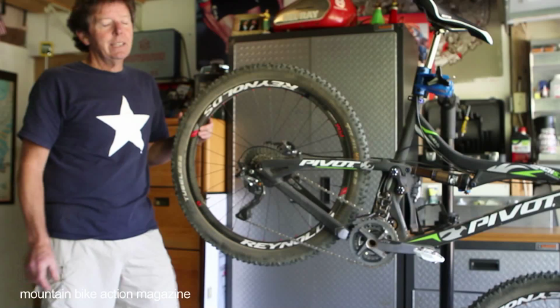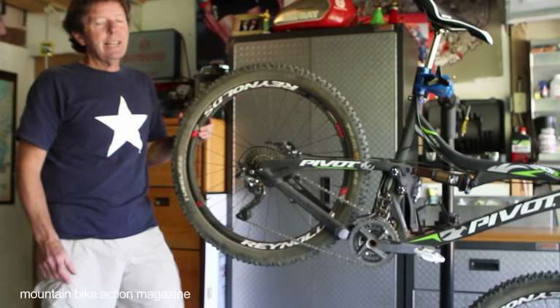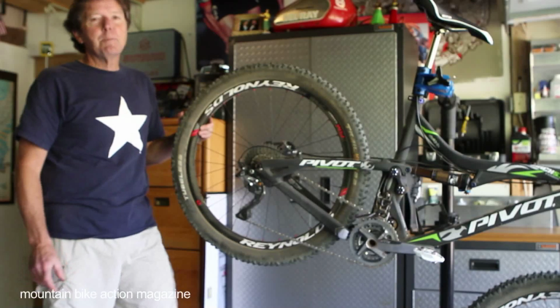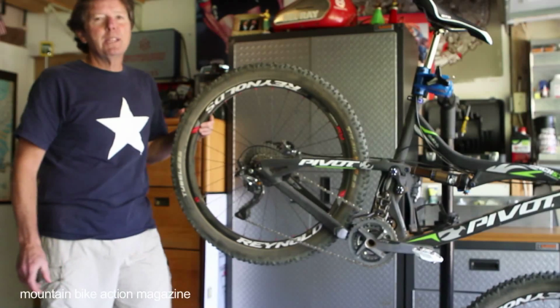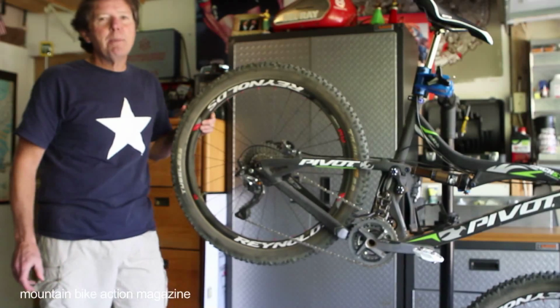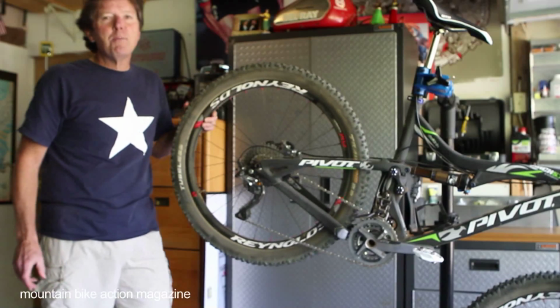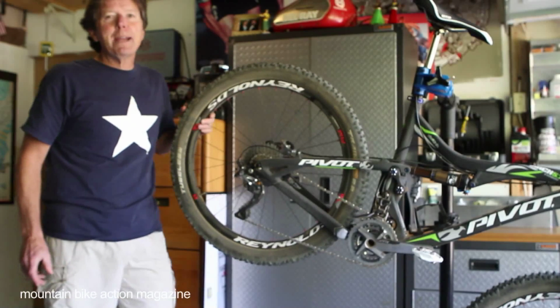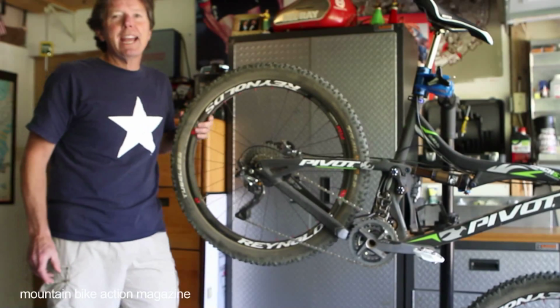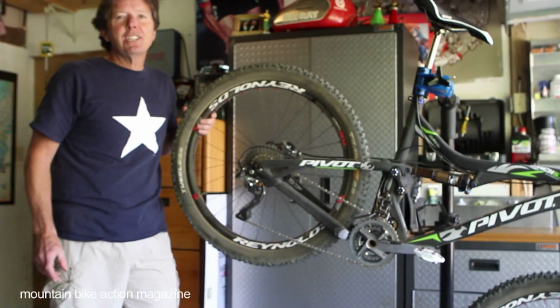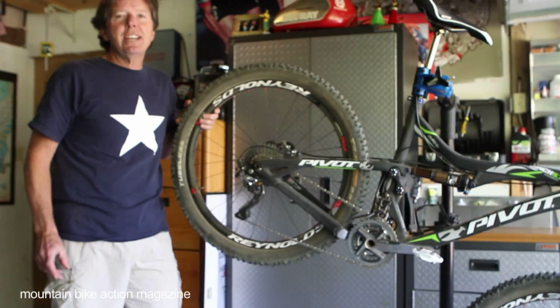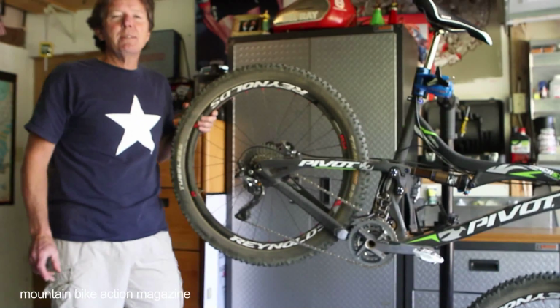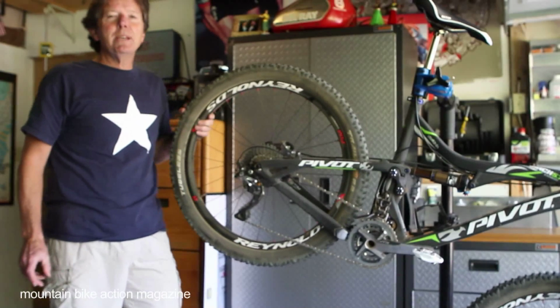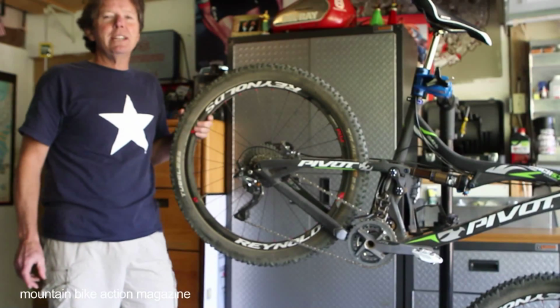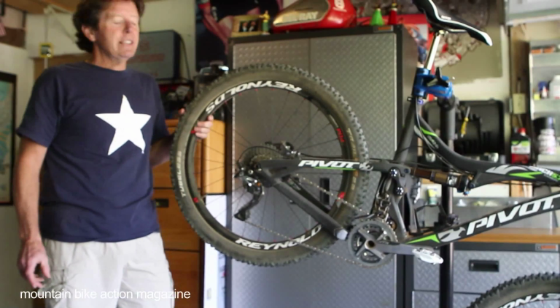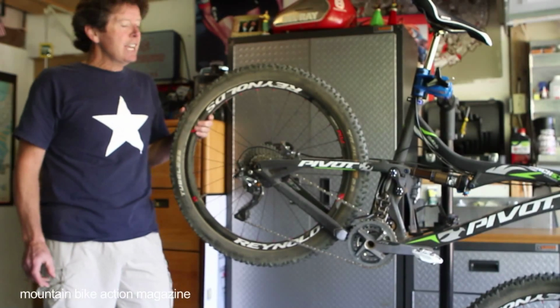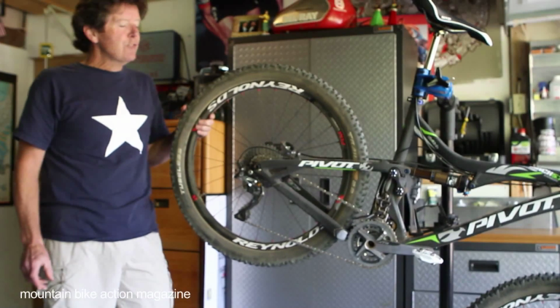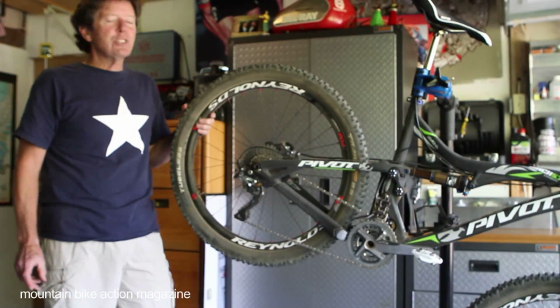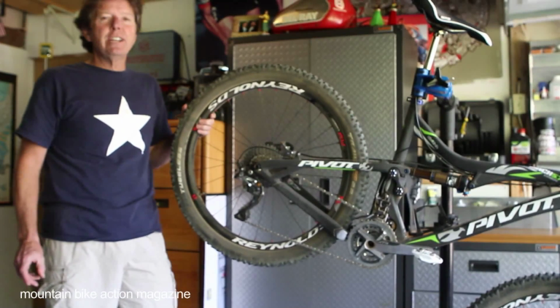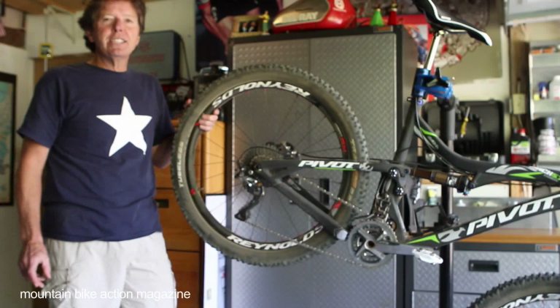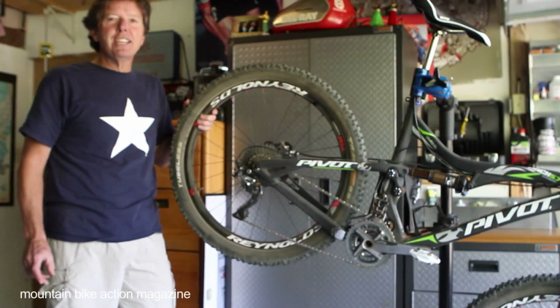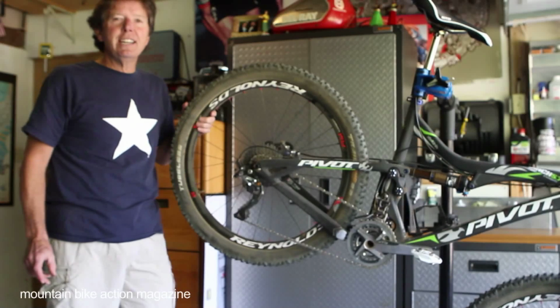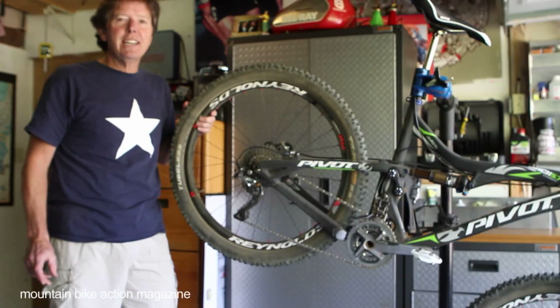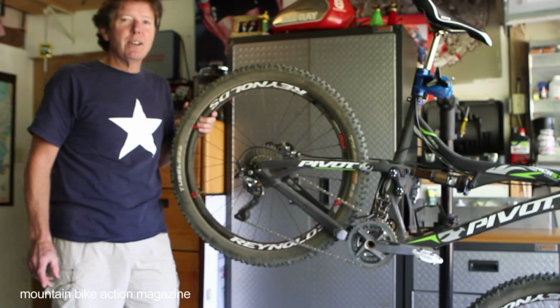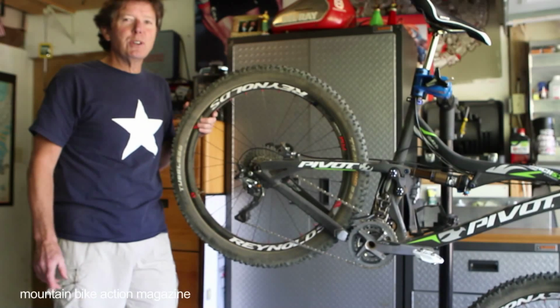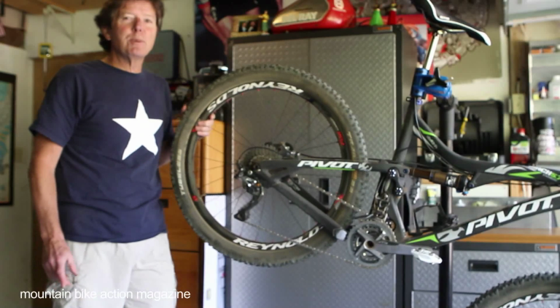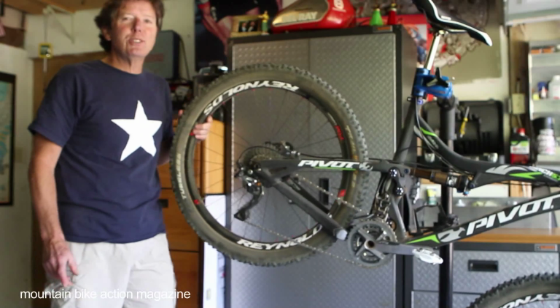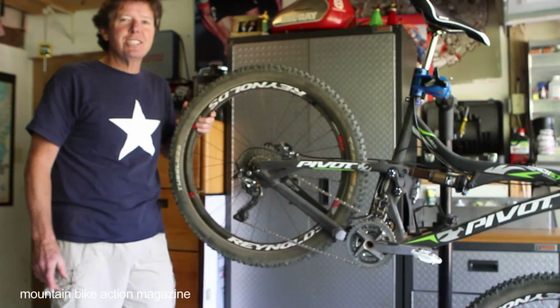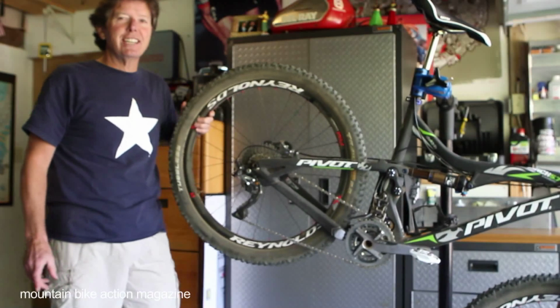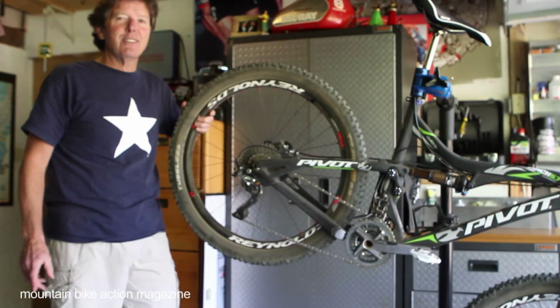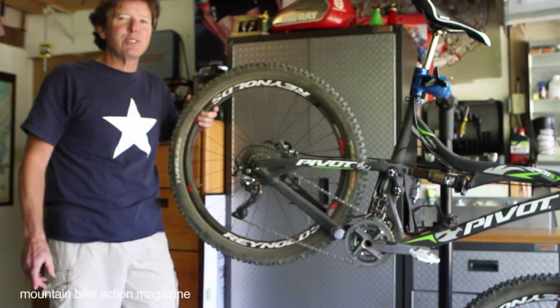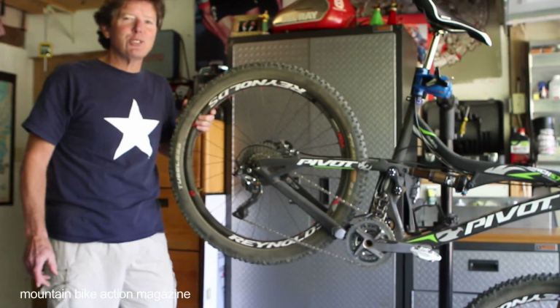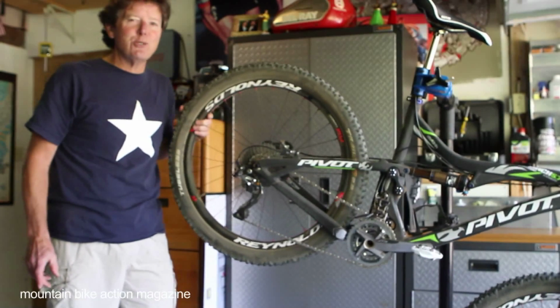That's been the Mountain Bike Action Tech Minute. Thanks for tuning in and we hope you tune in again real soon.